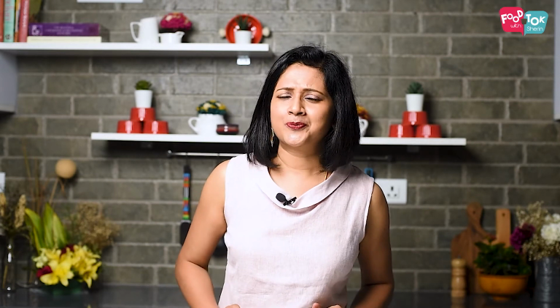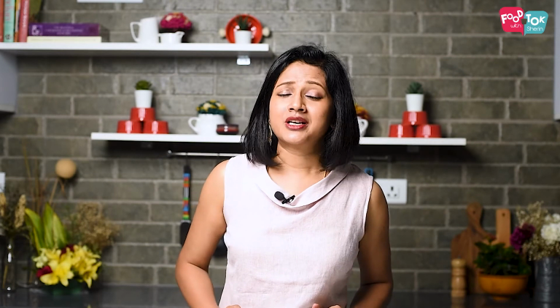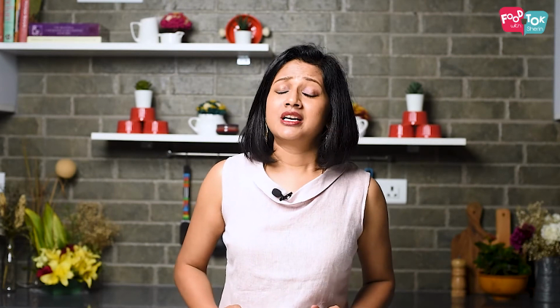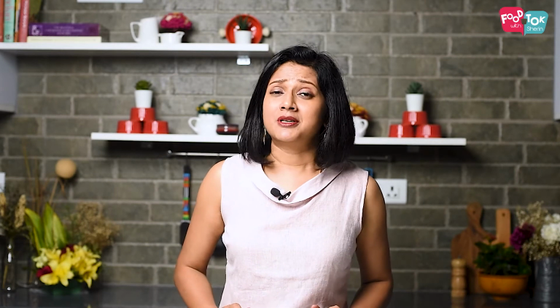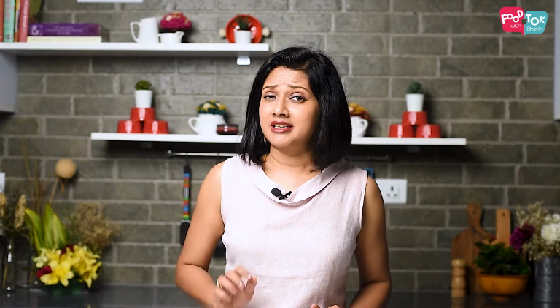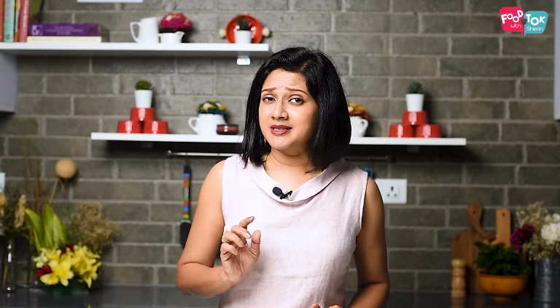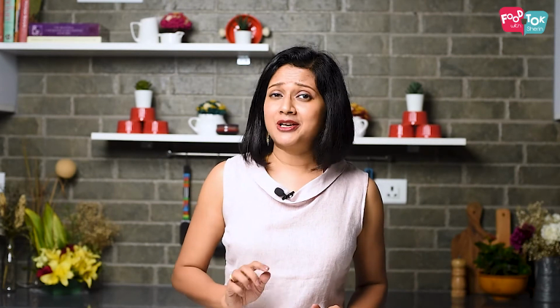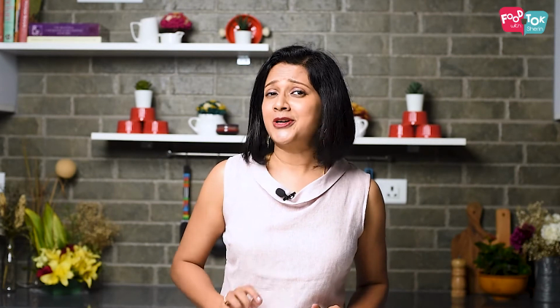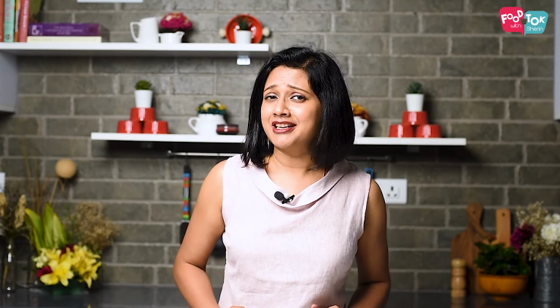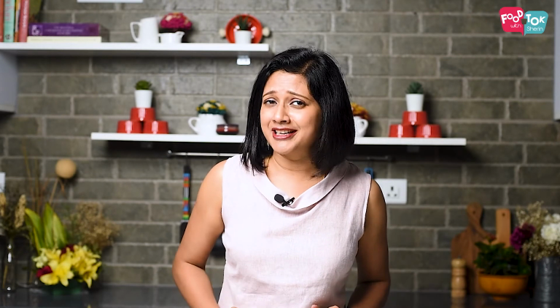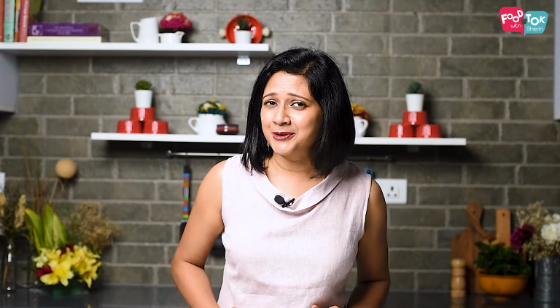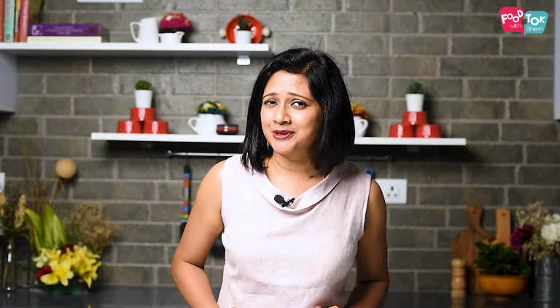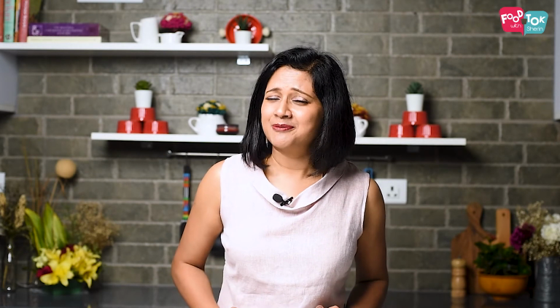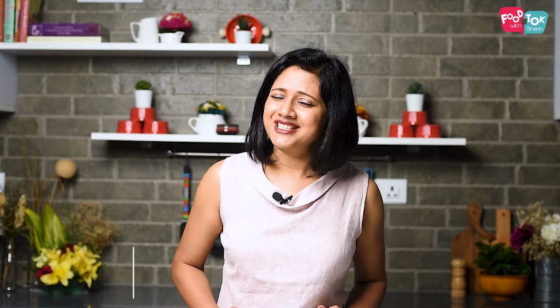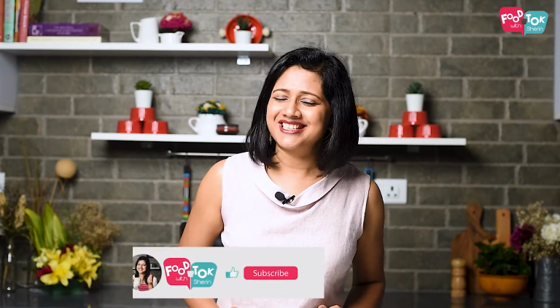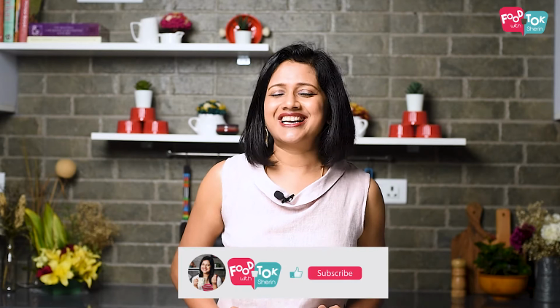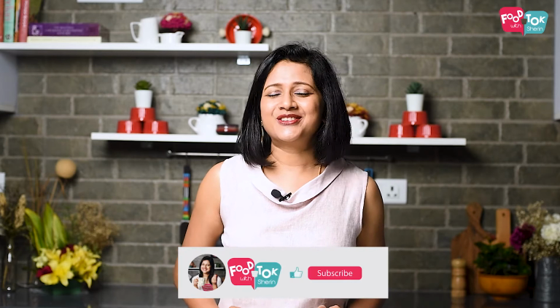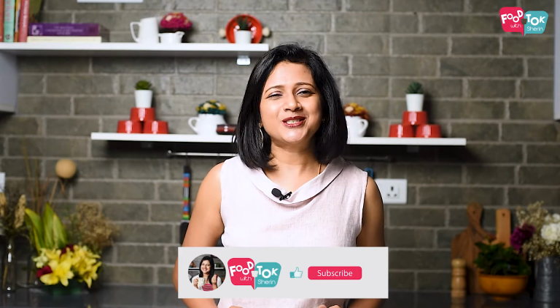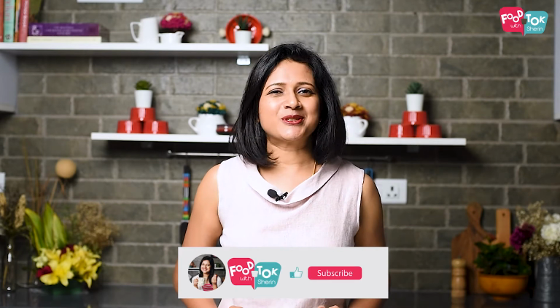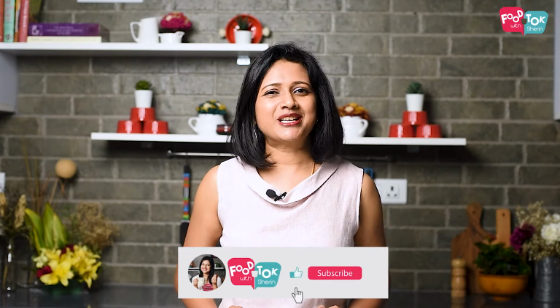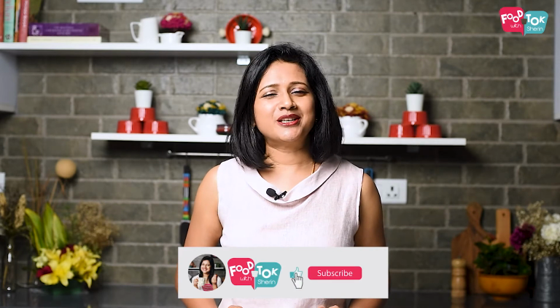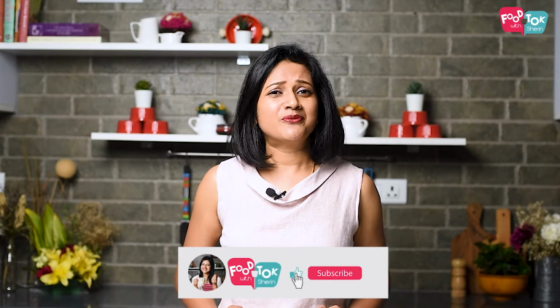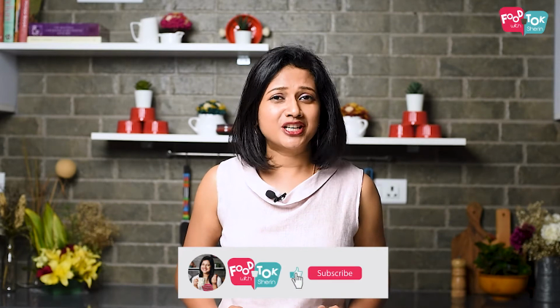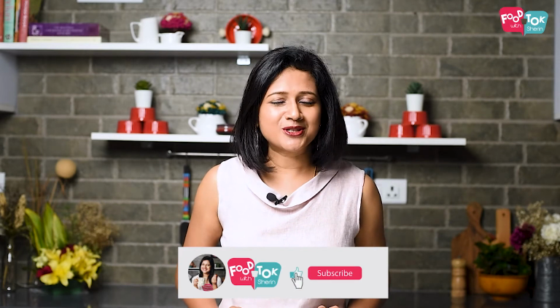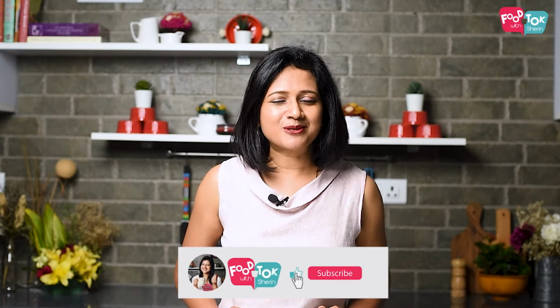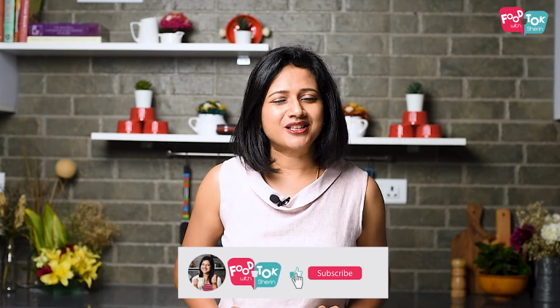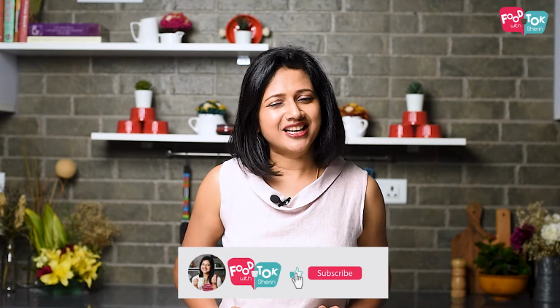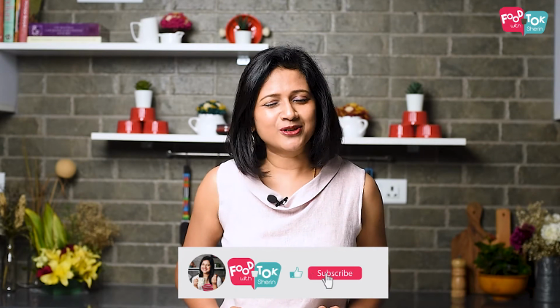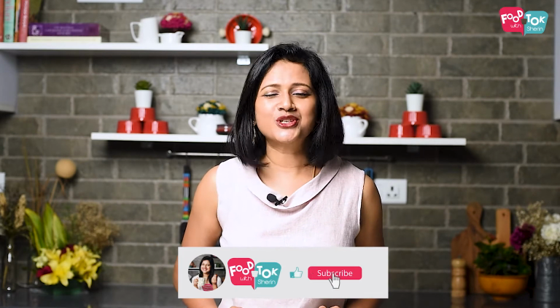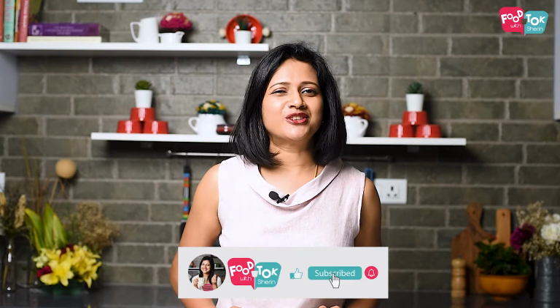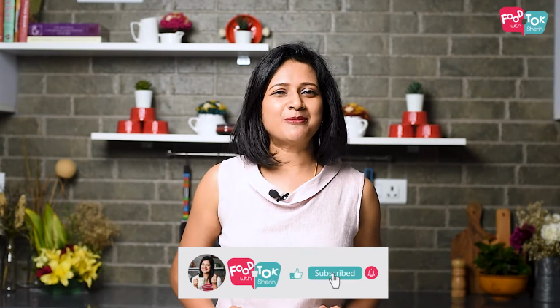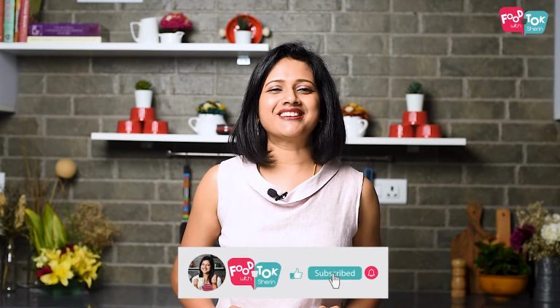If you want to make a recipe, please subscribe to our channel. Please like and share the video.